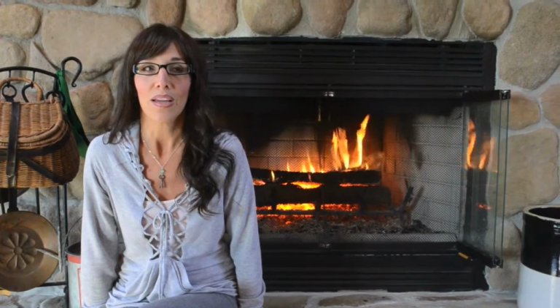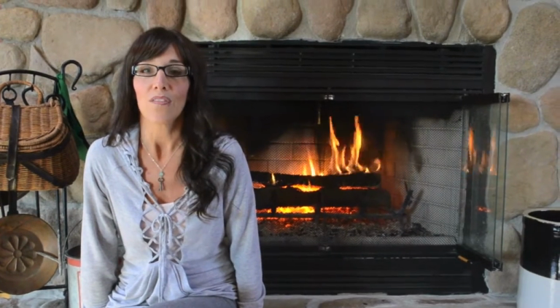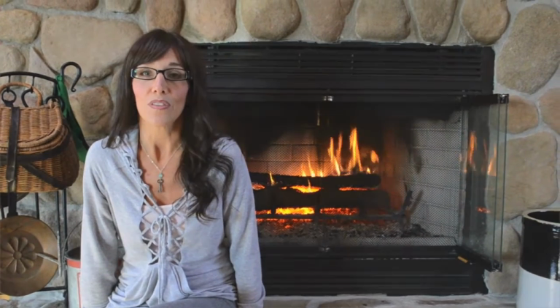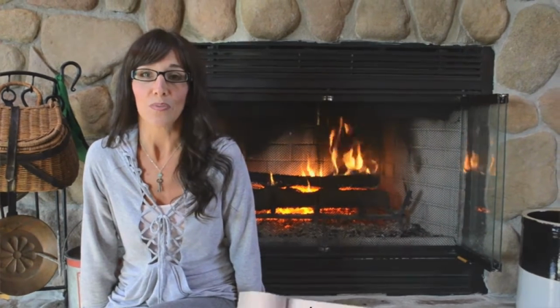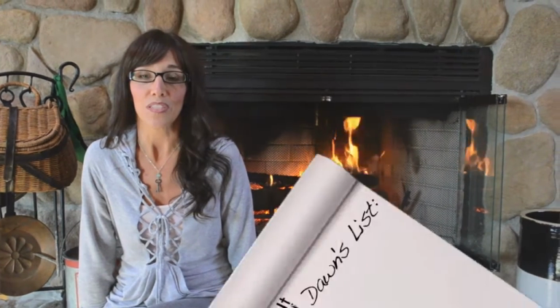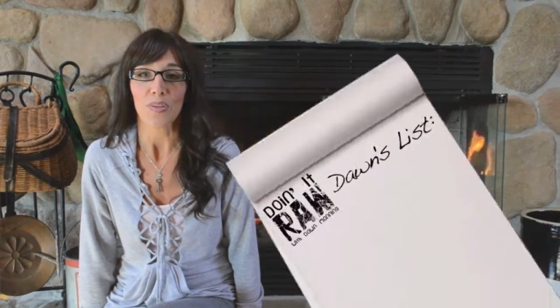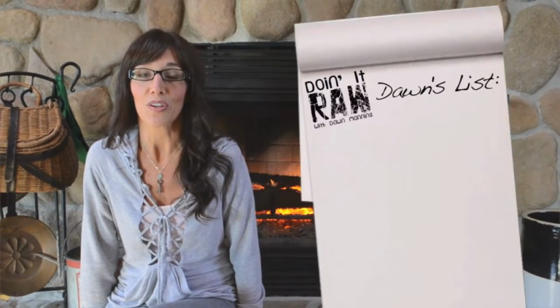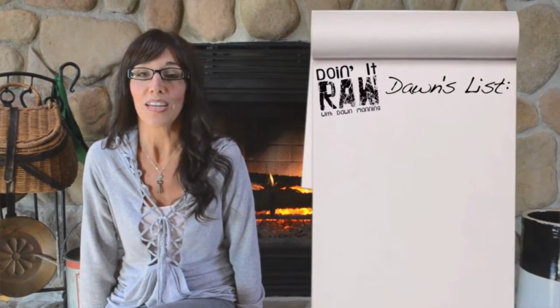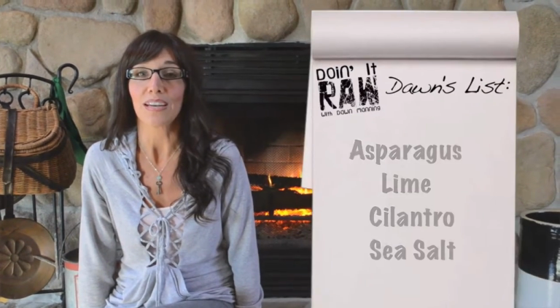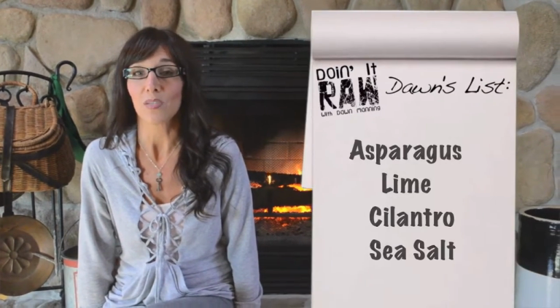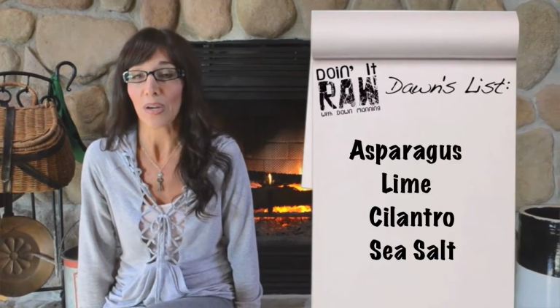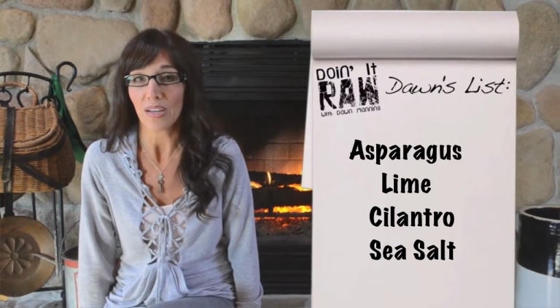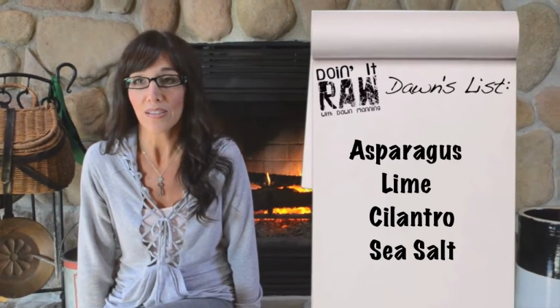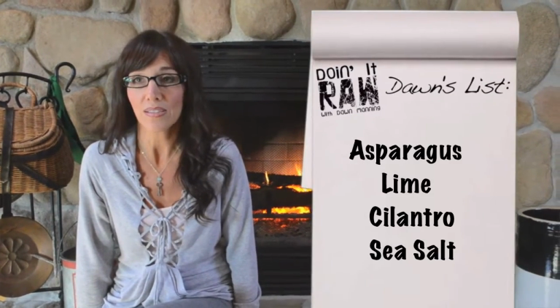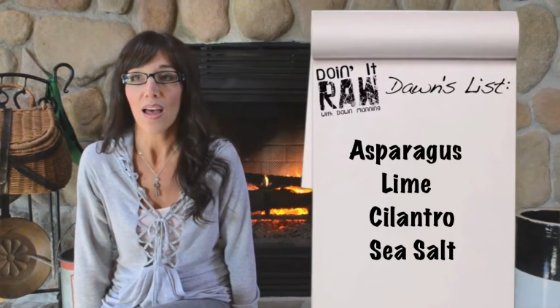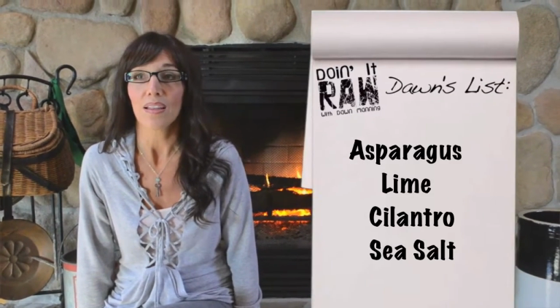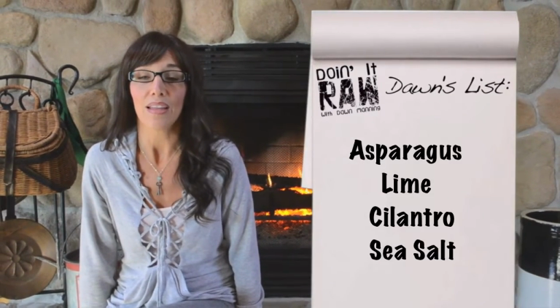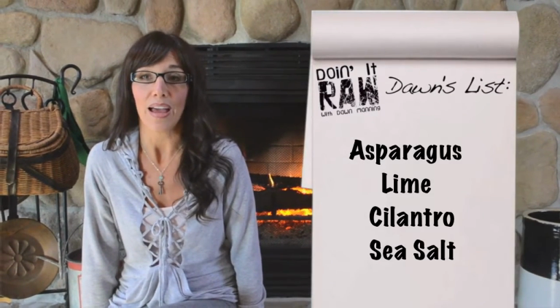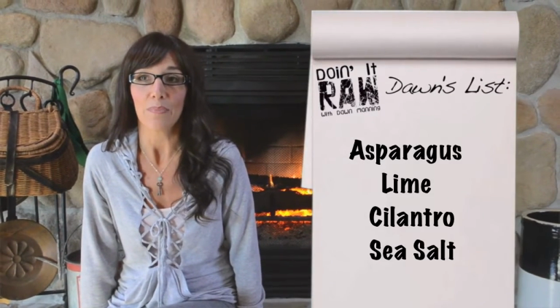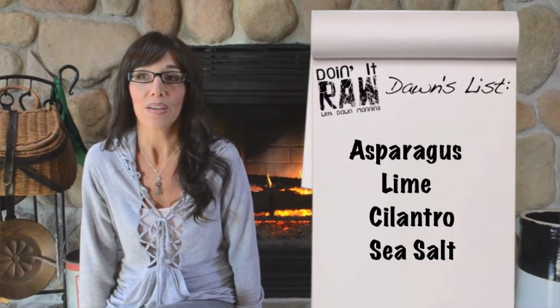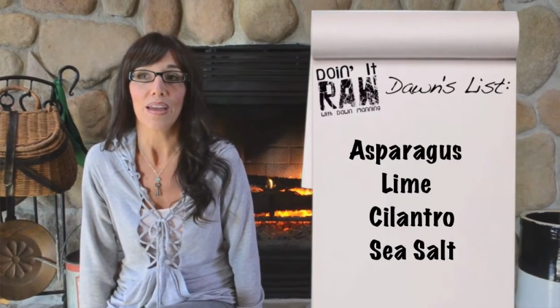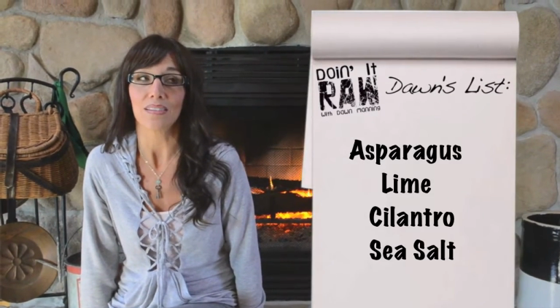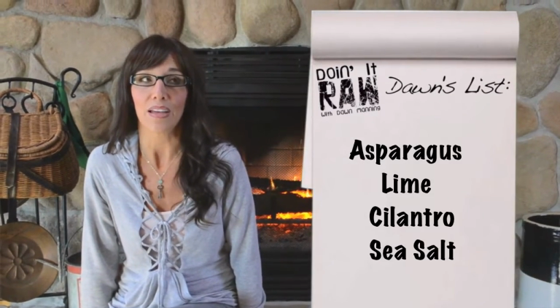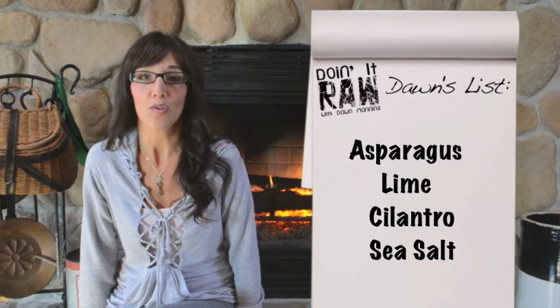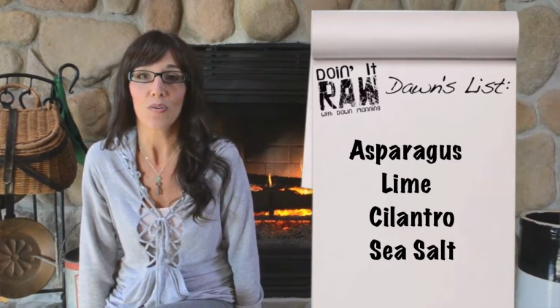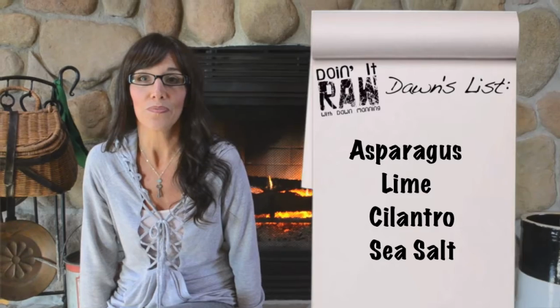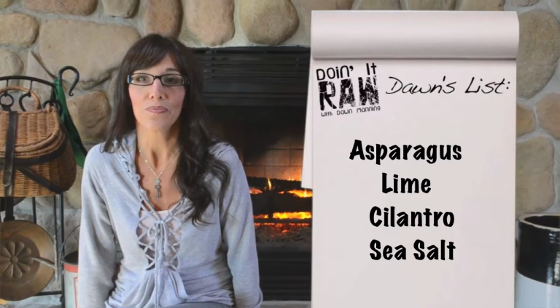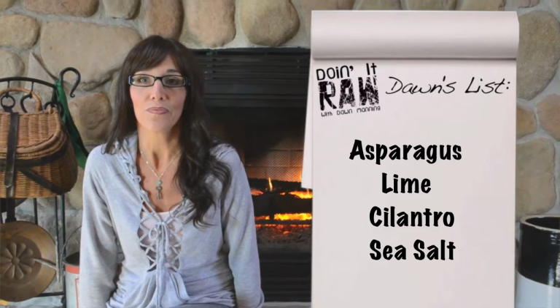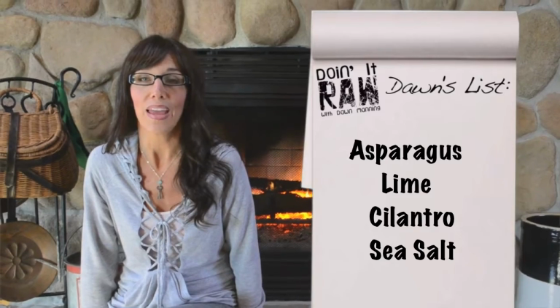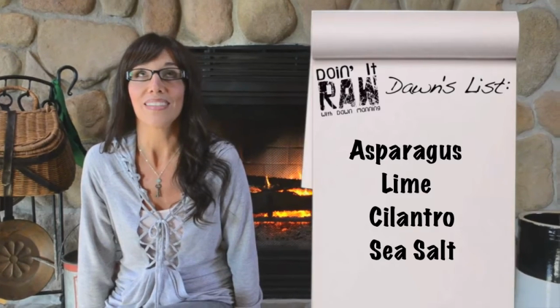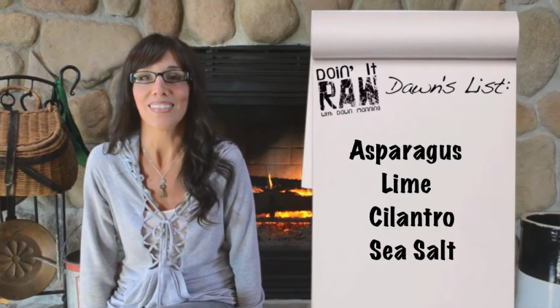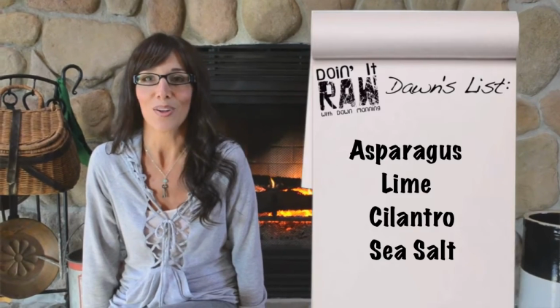For this recipe you're gonna need asparagus, lime, cilantro, and sea salt.